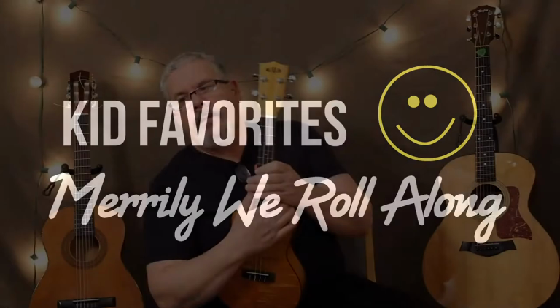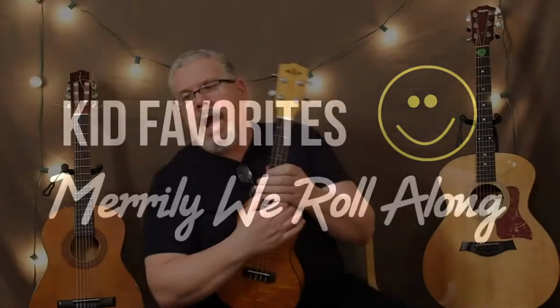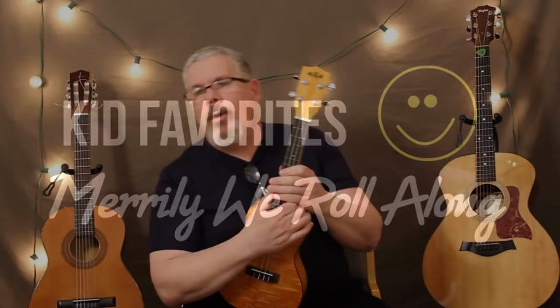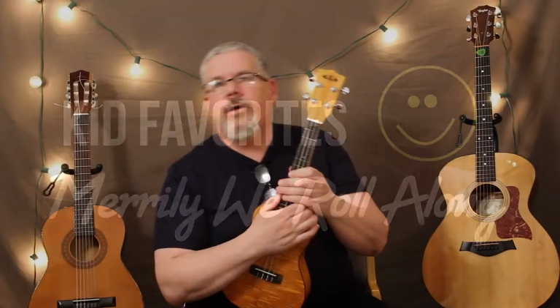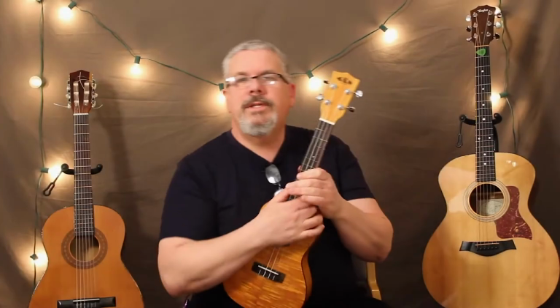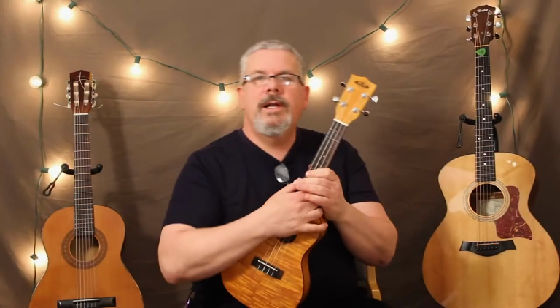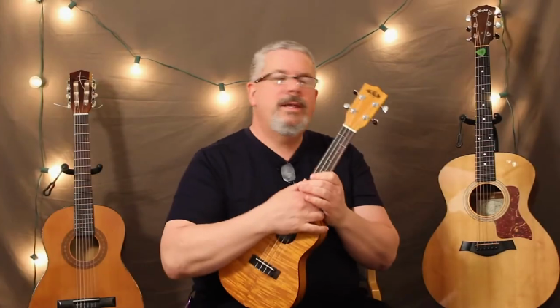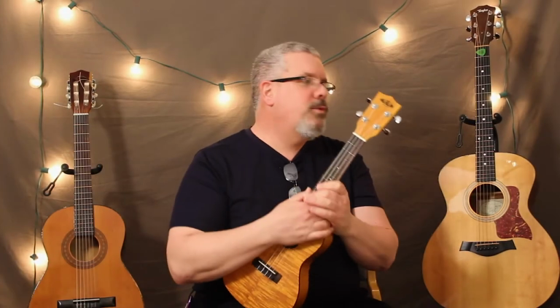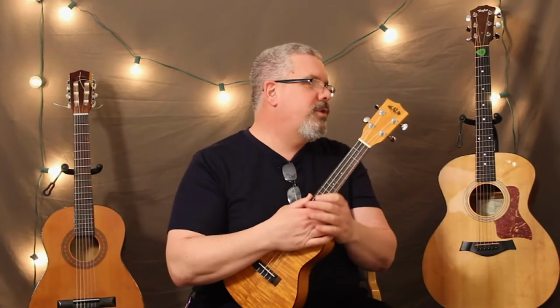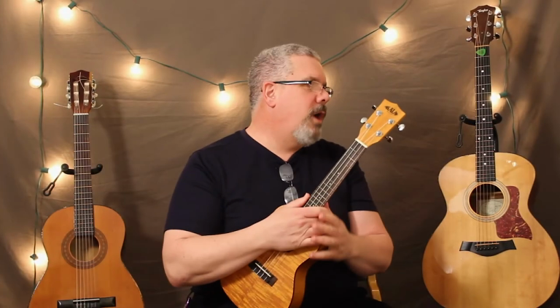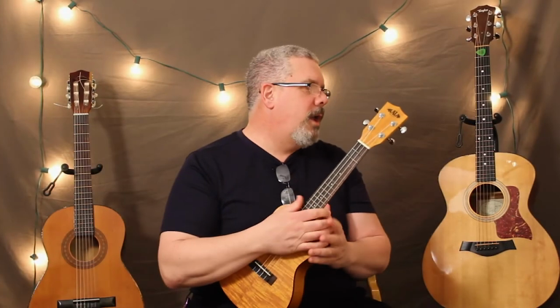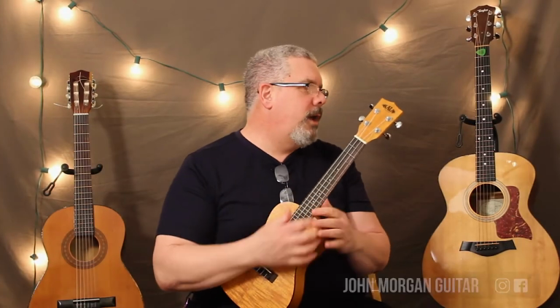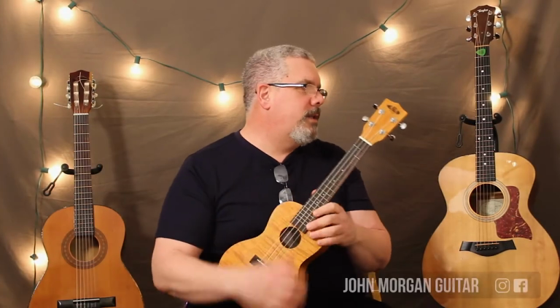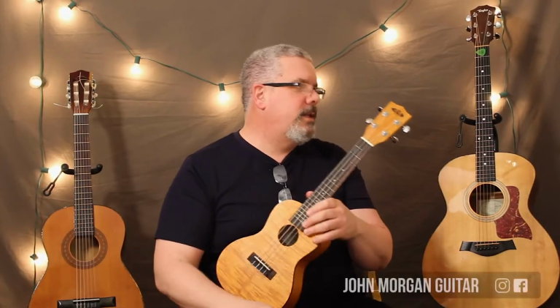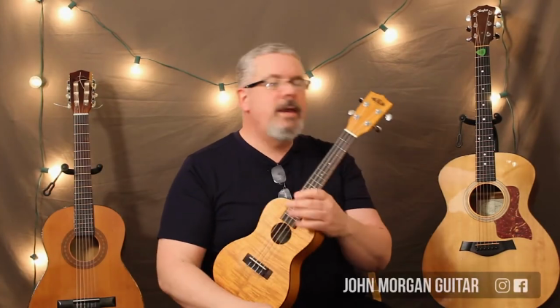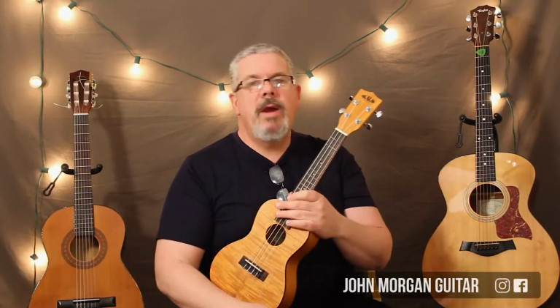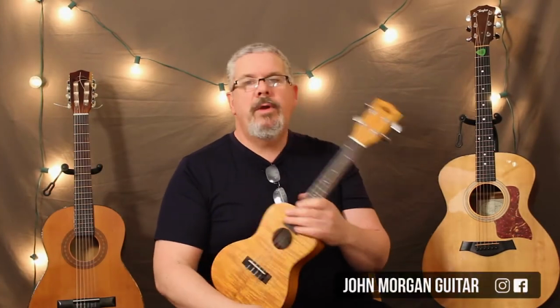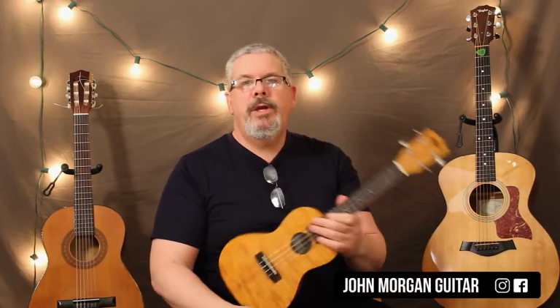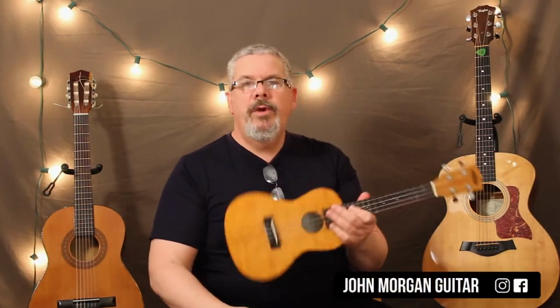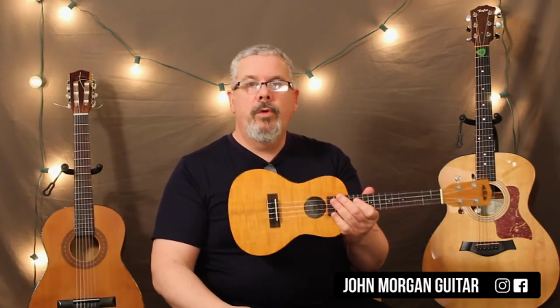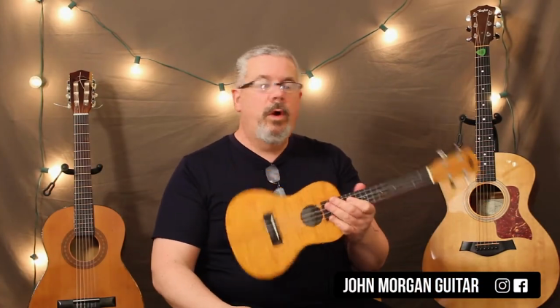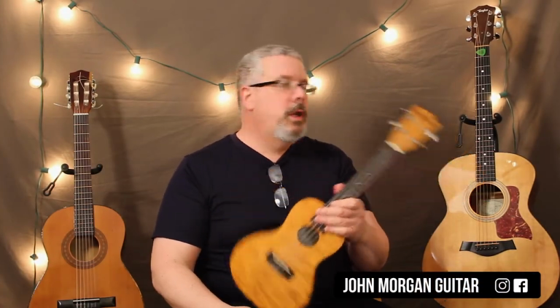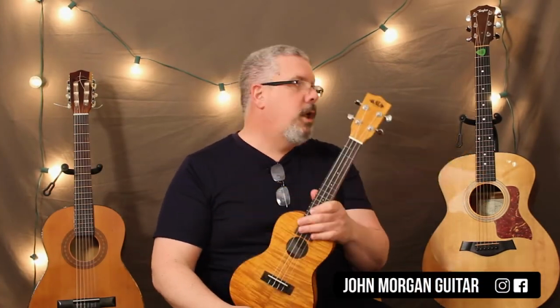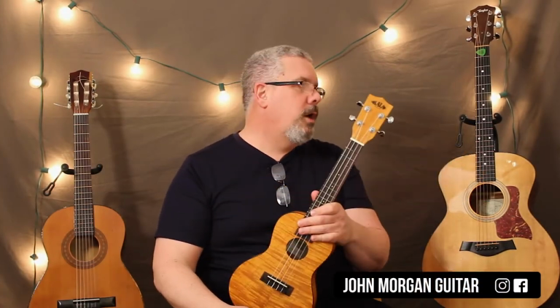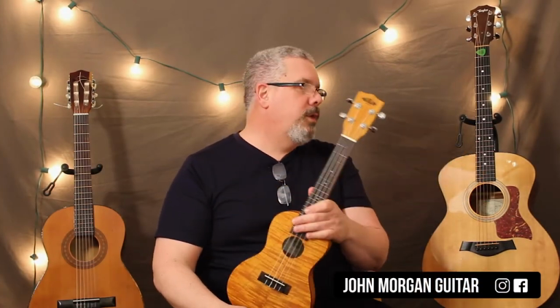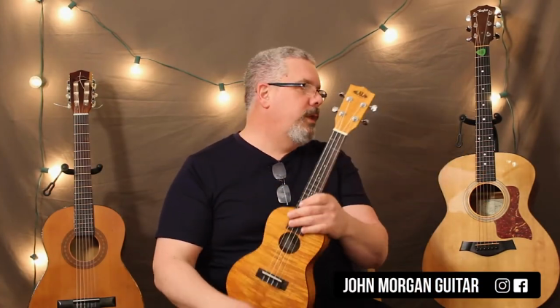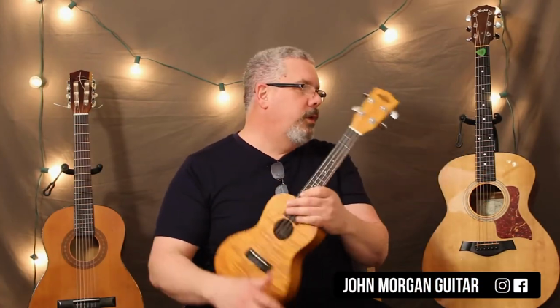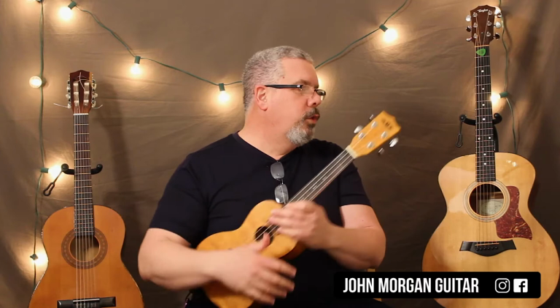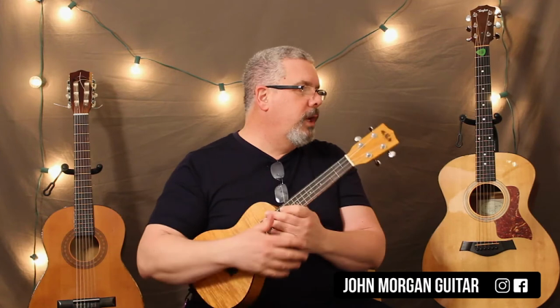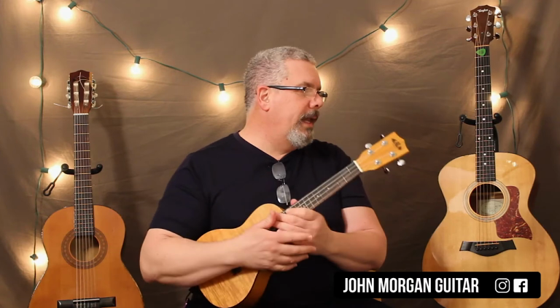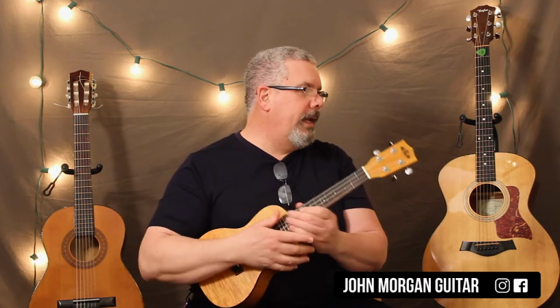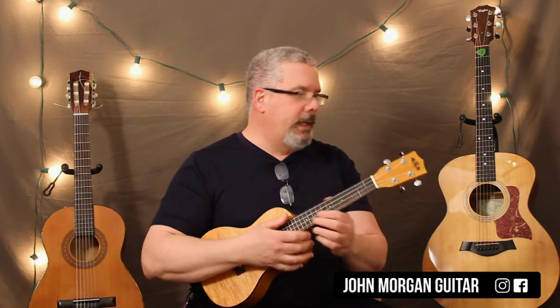Hi, welcome to Lessons with John. Today, merrily, we roll along with the ukulele.